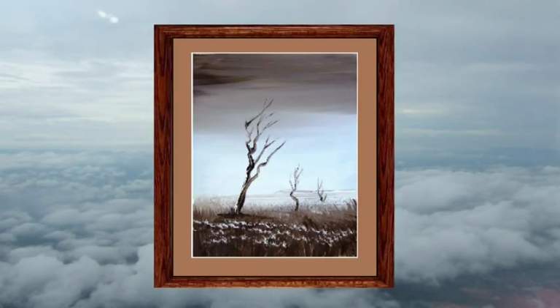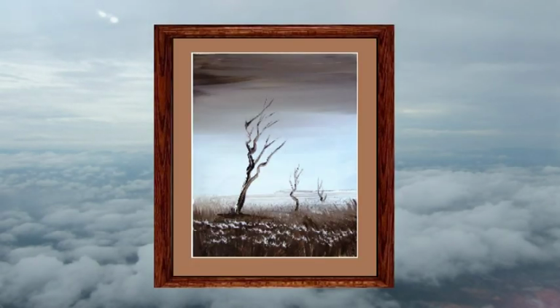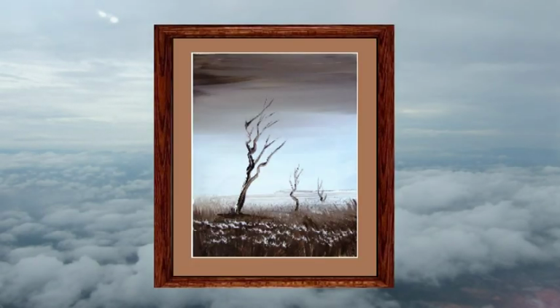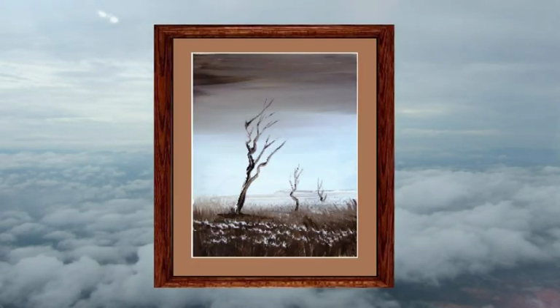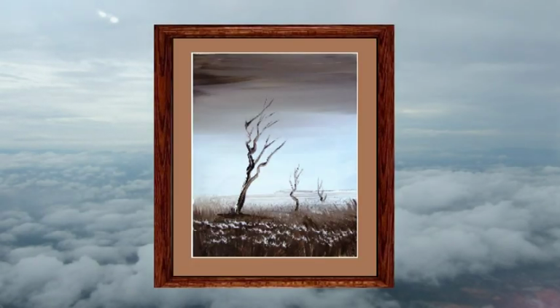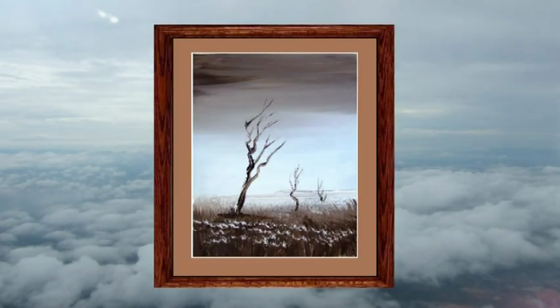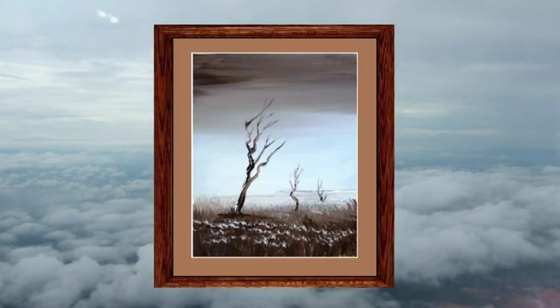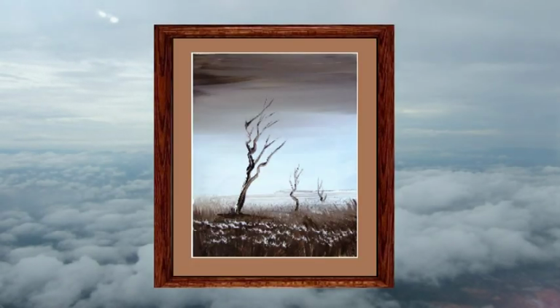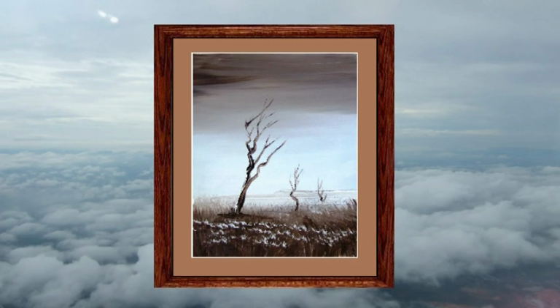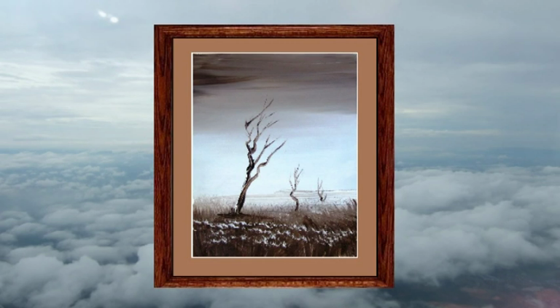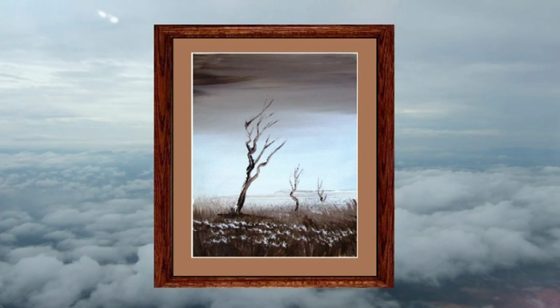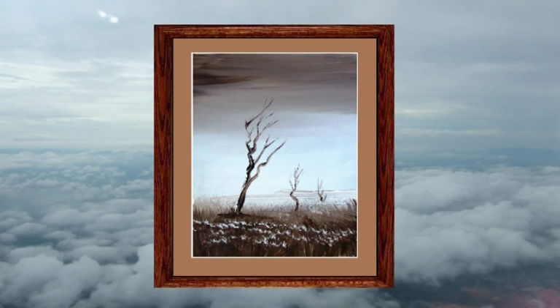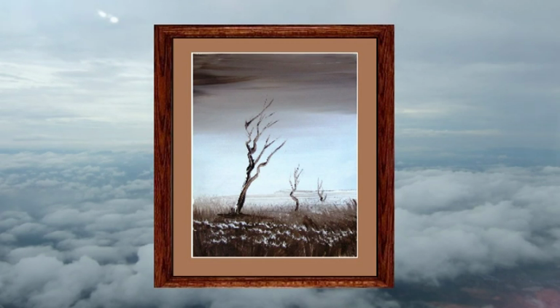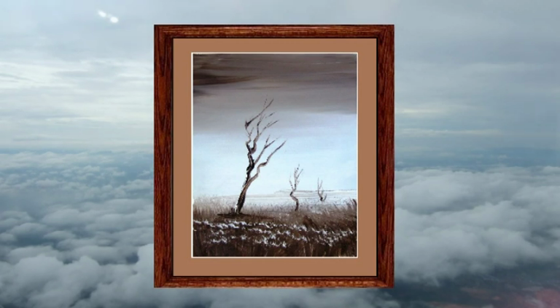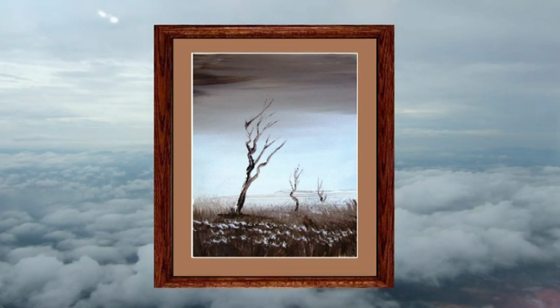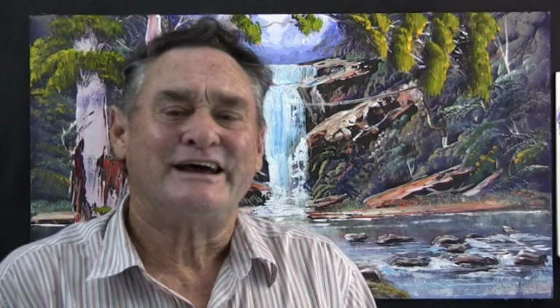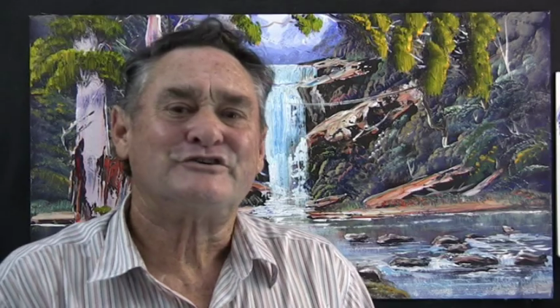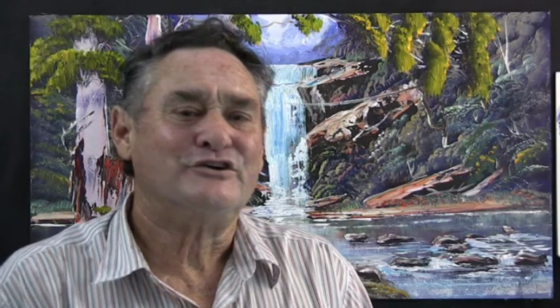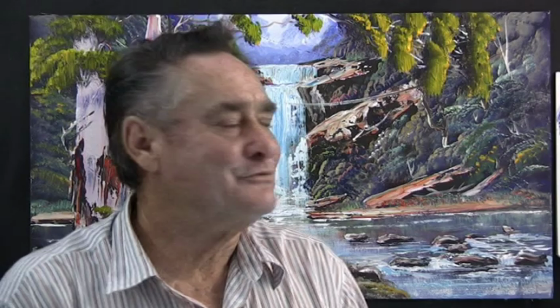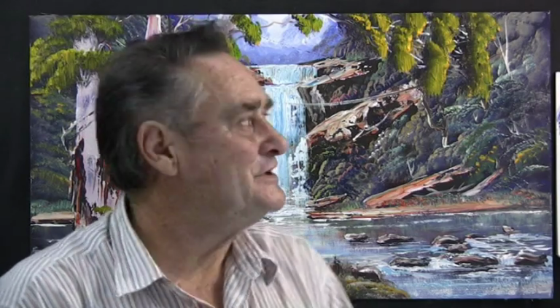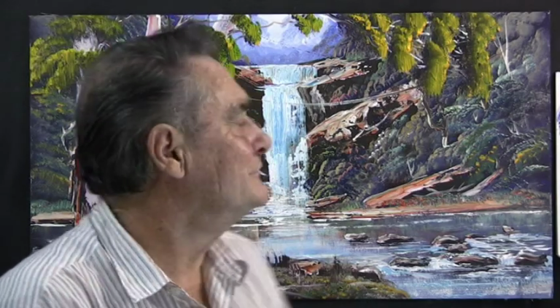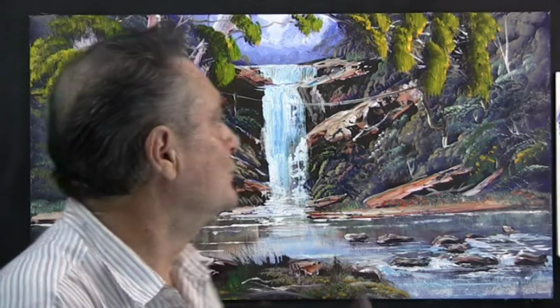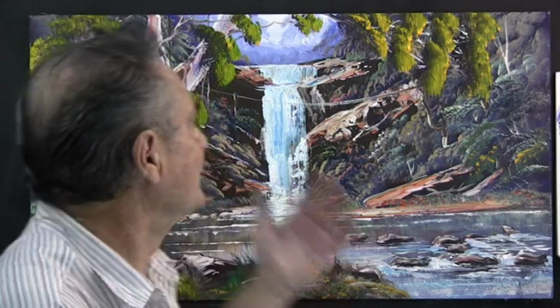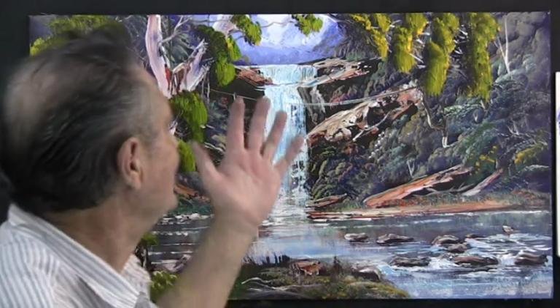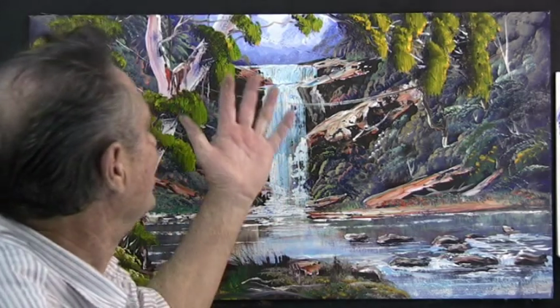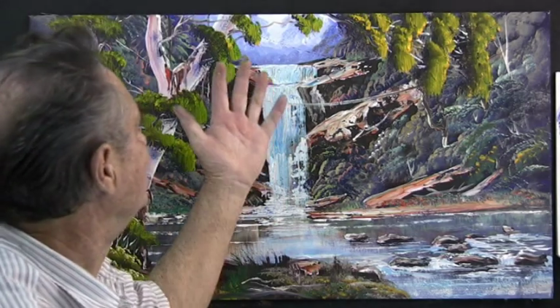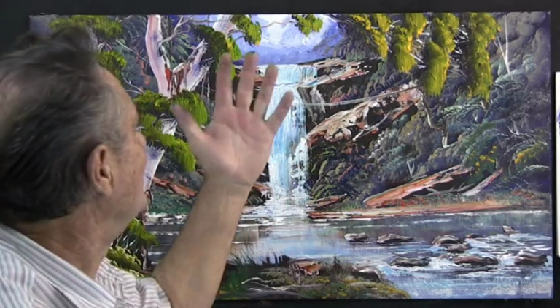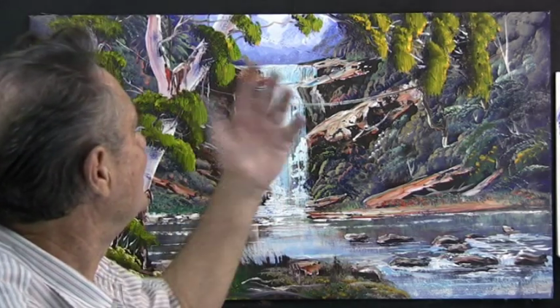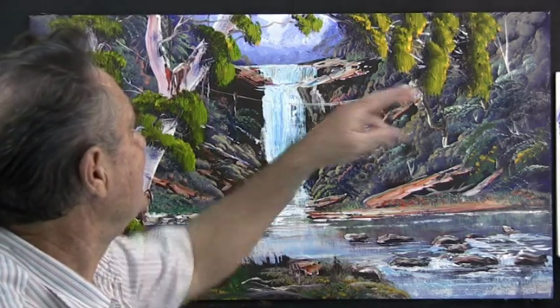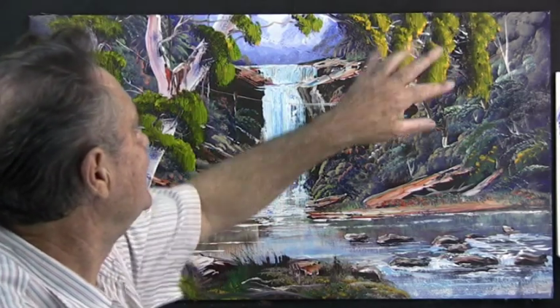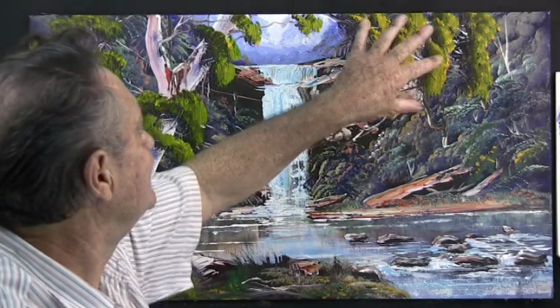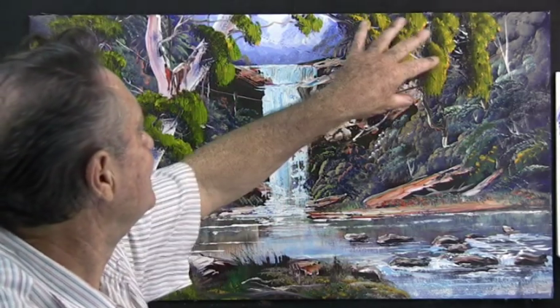Well, I hope you enjoyed your first painting and I hope to see you again on another how-to-paint lesson.